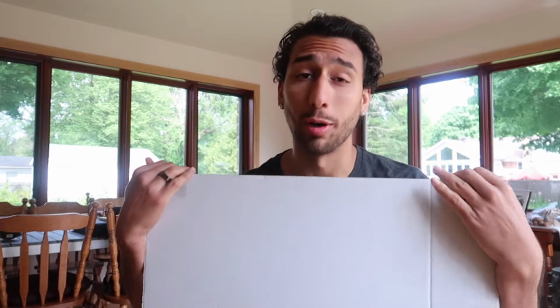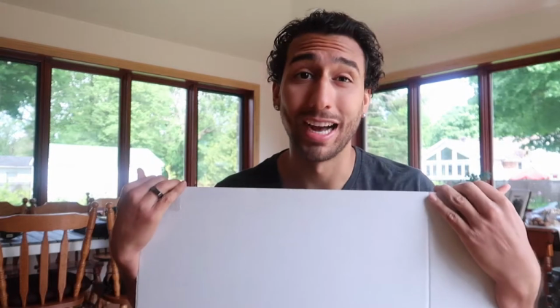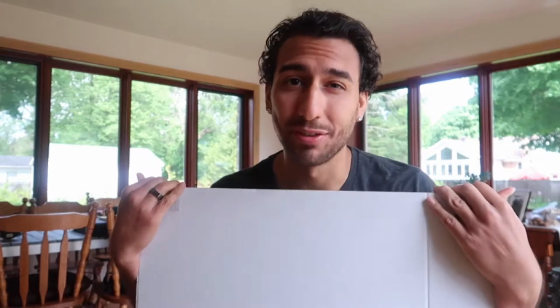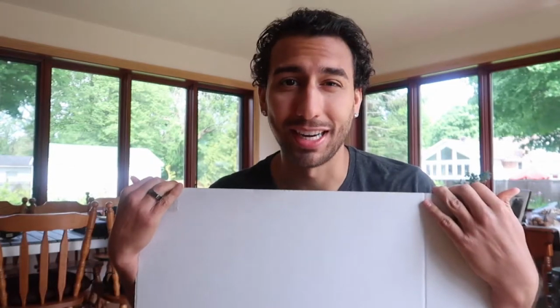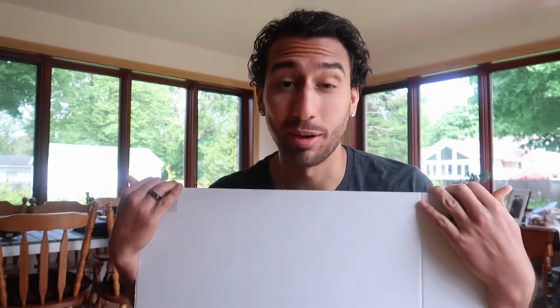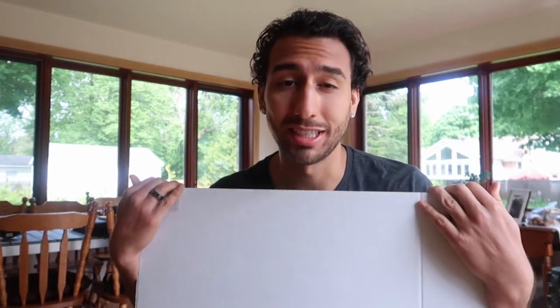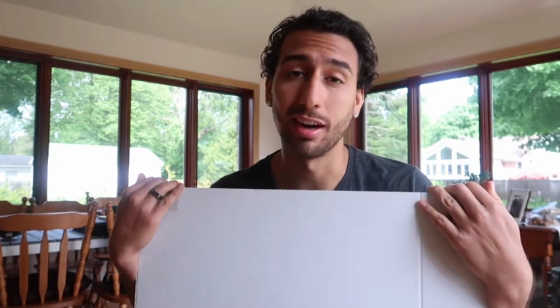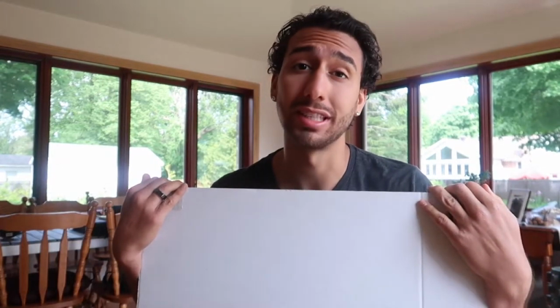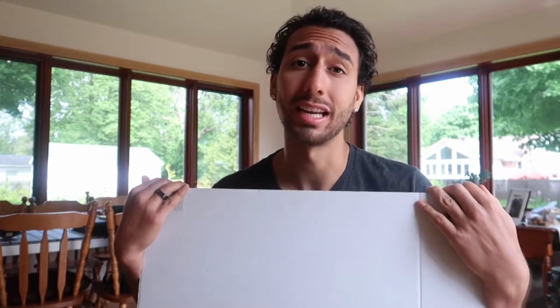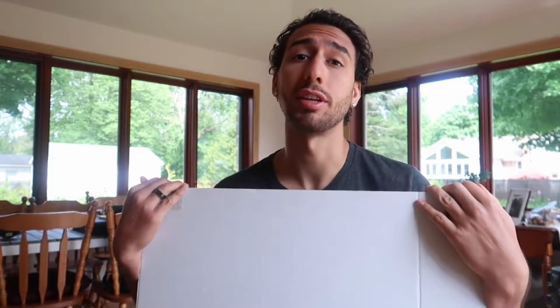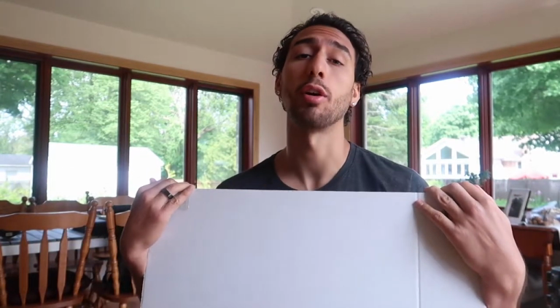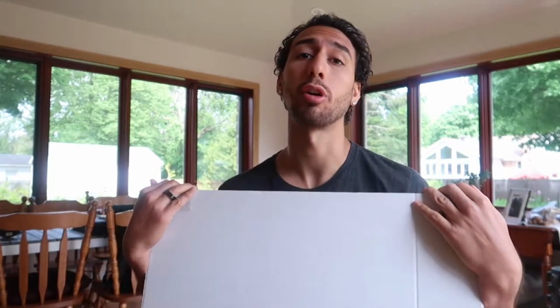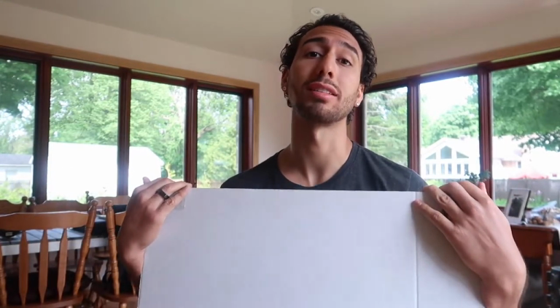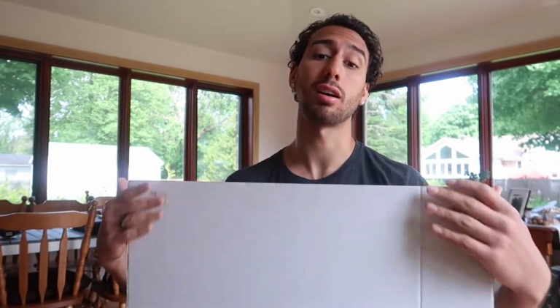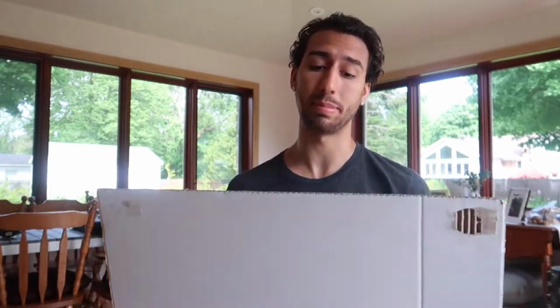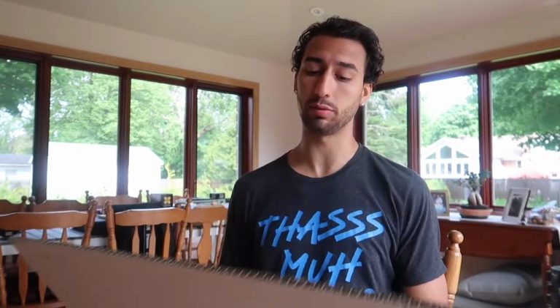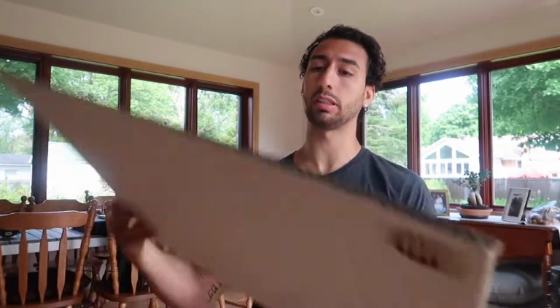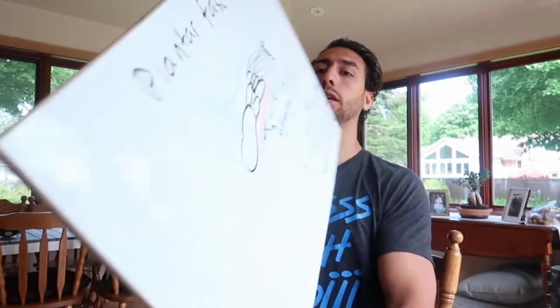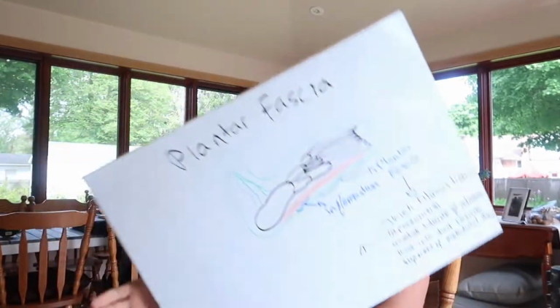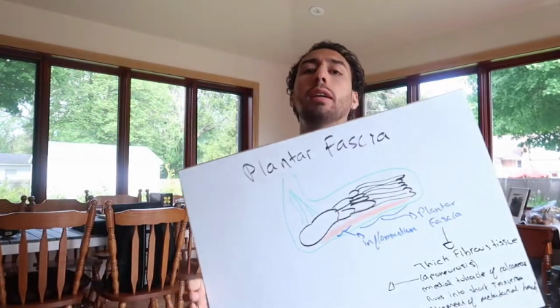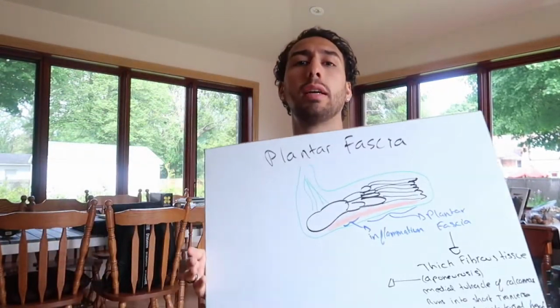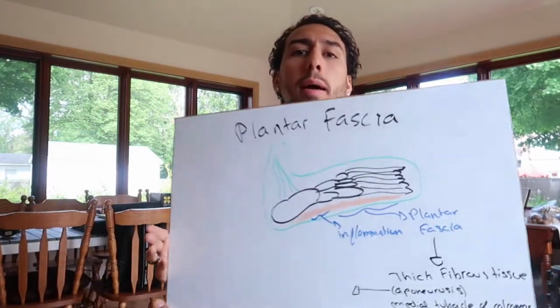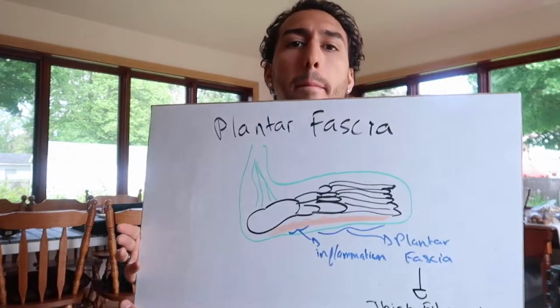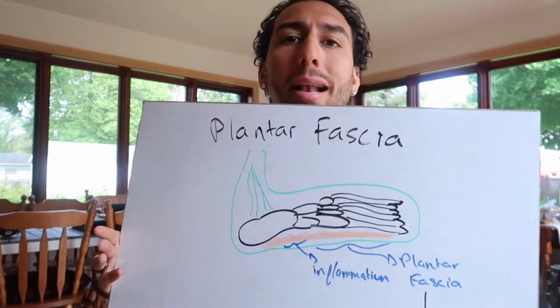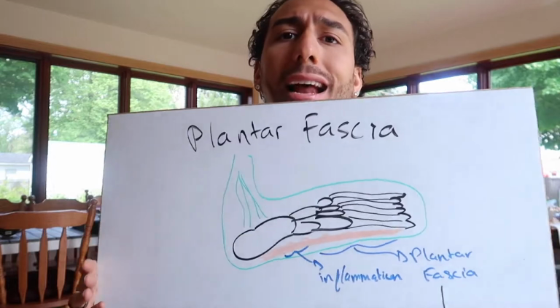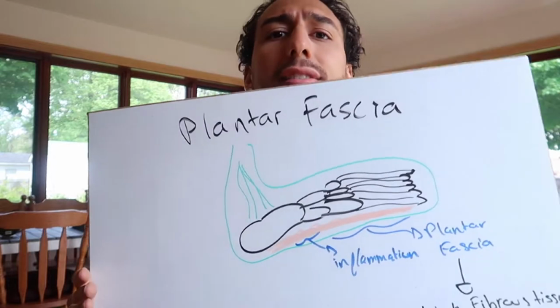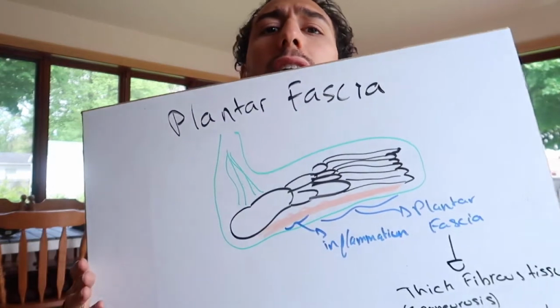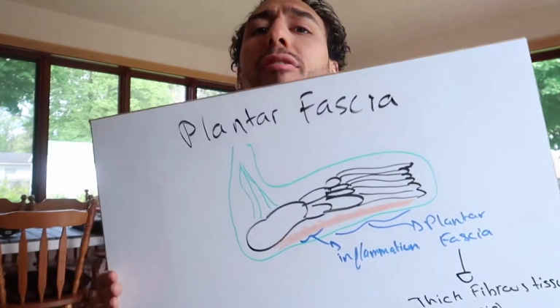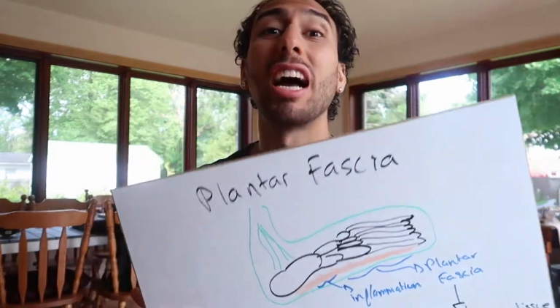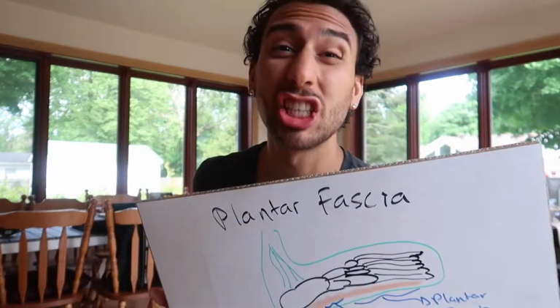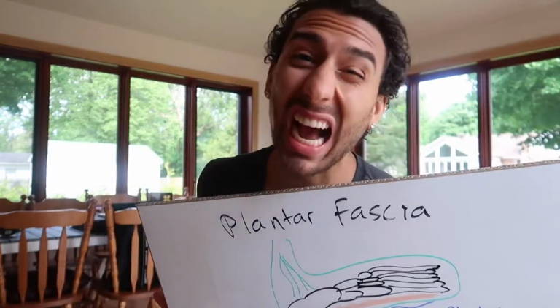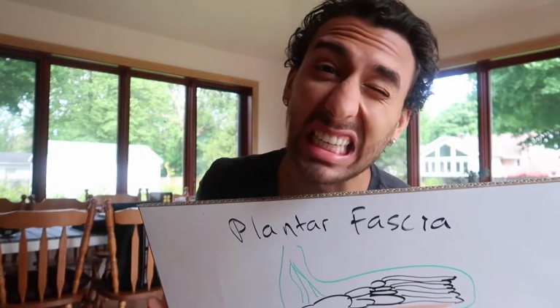What up guys, the Fighting Therapist here, and for today's video, we're going to talk about plantar fasciitis.